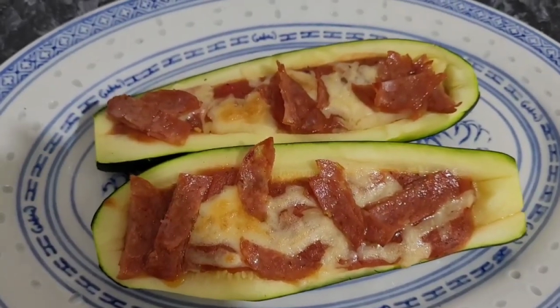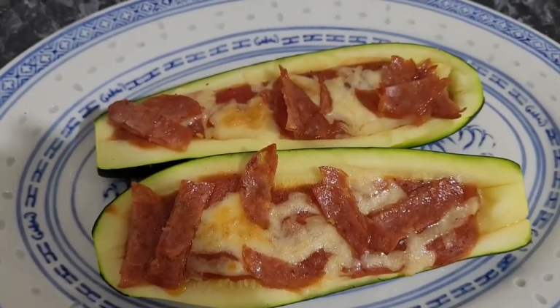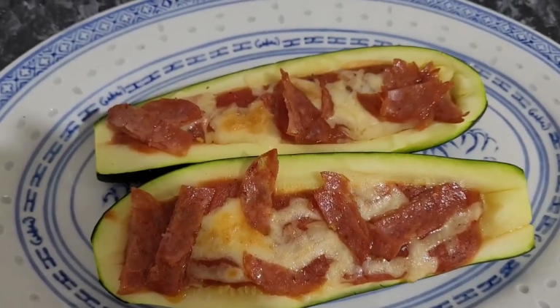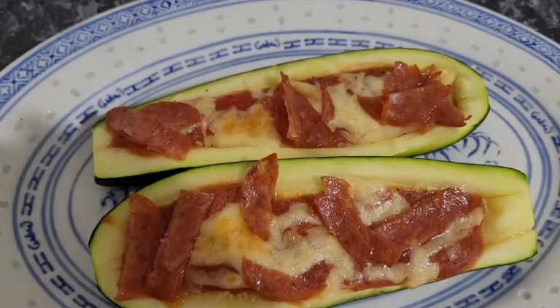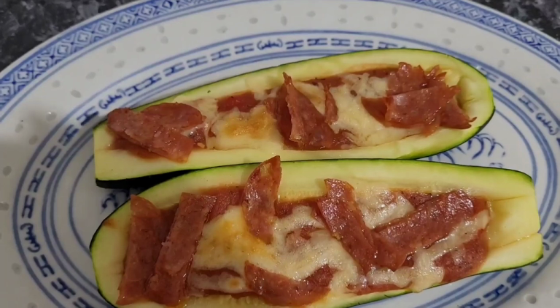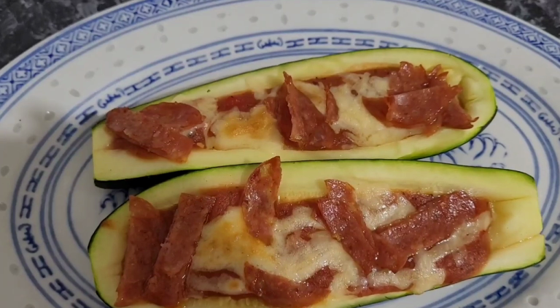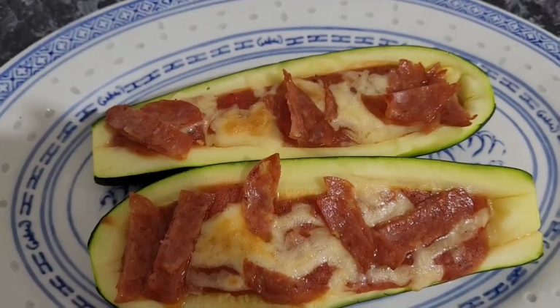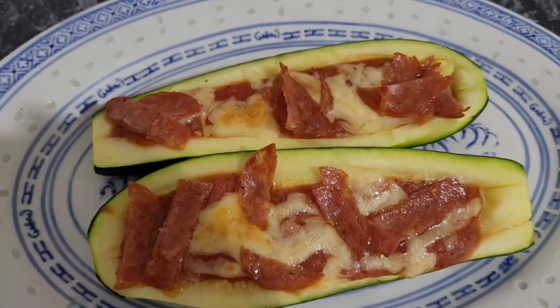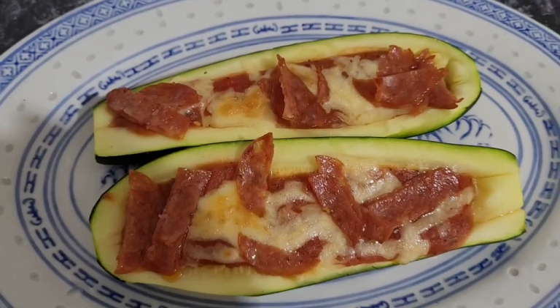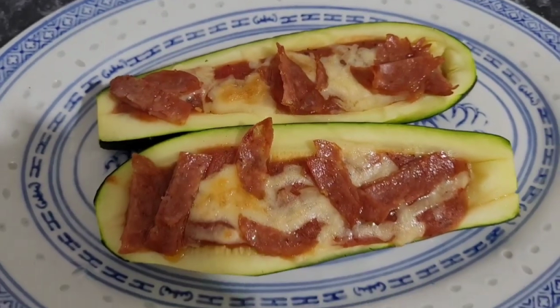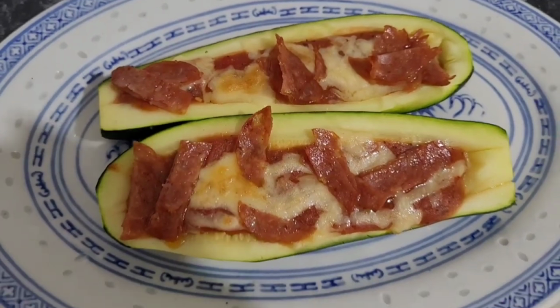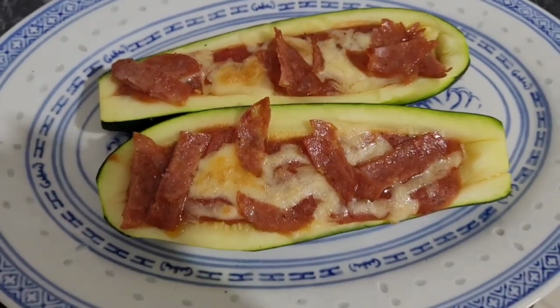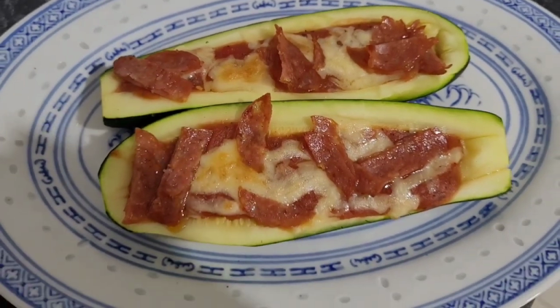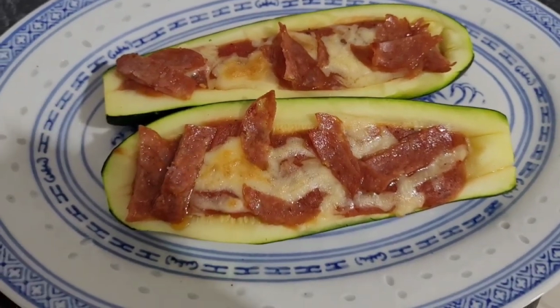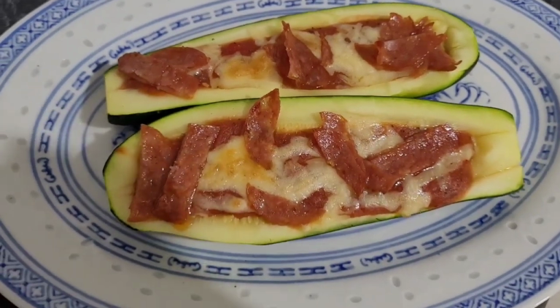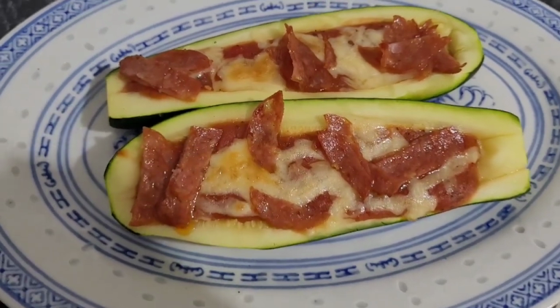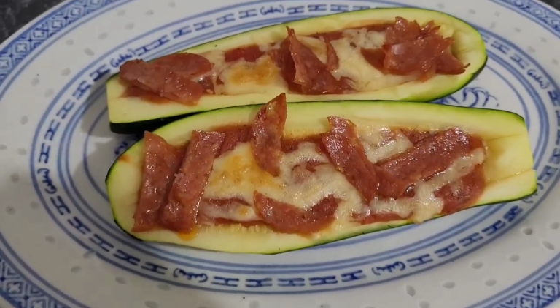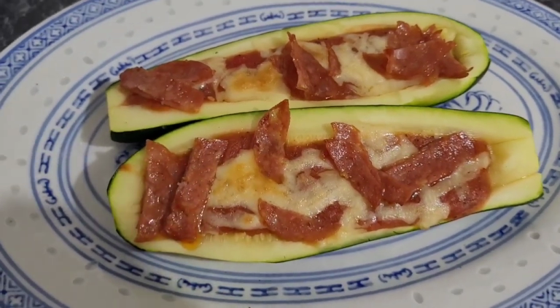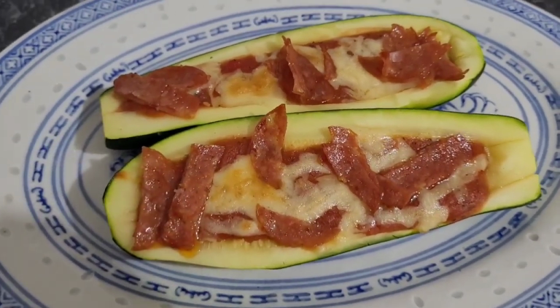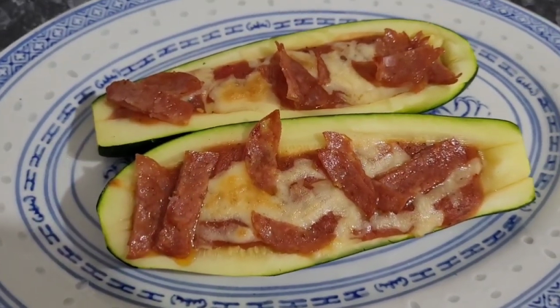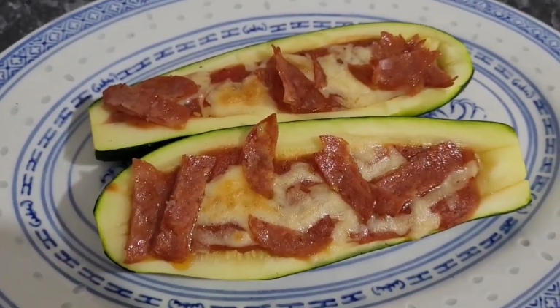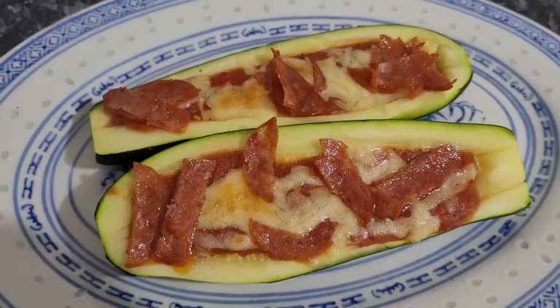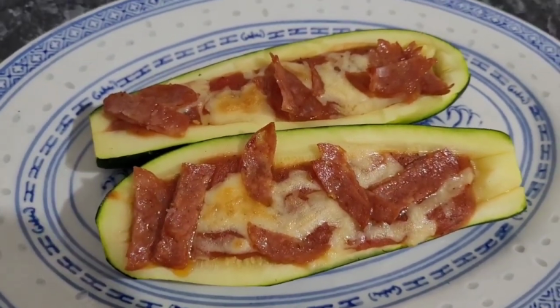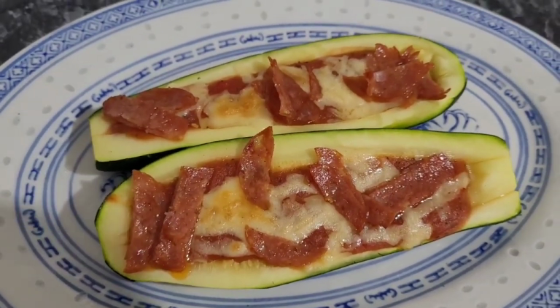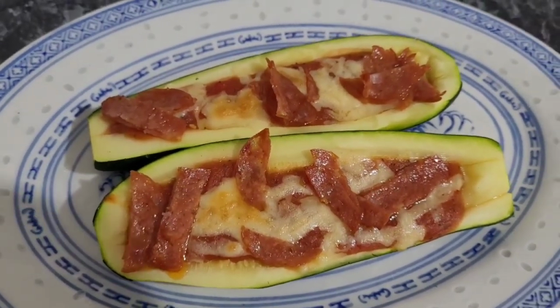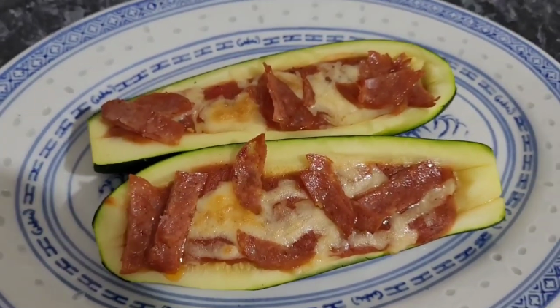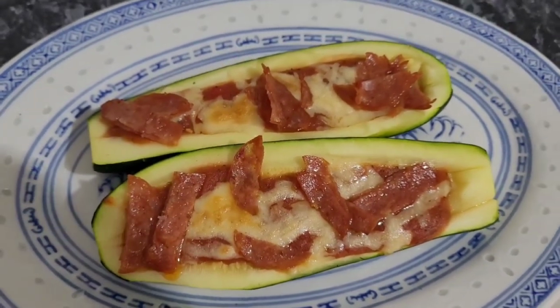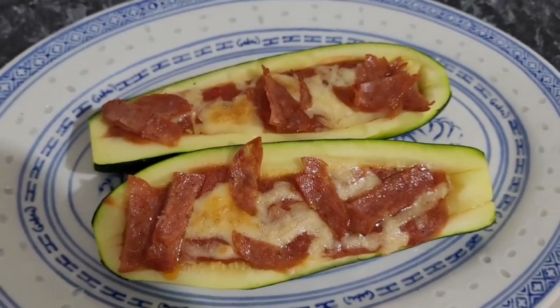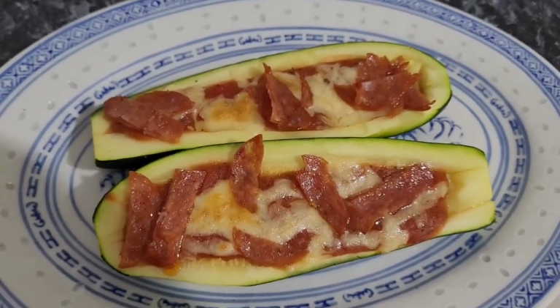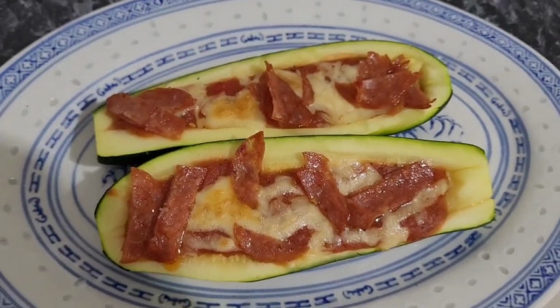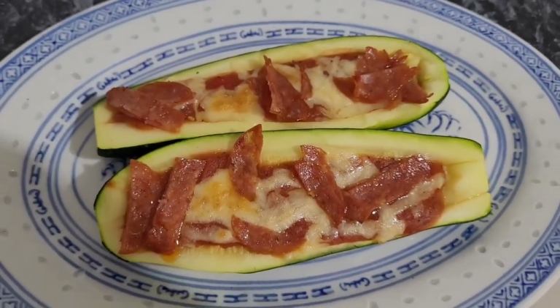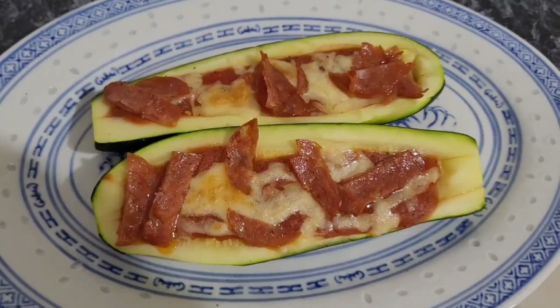So for those who are looking for a low-carb diet, this might be one of the suggestions you can add to your list.